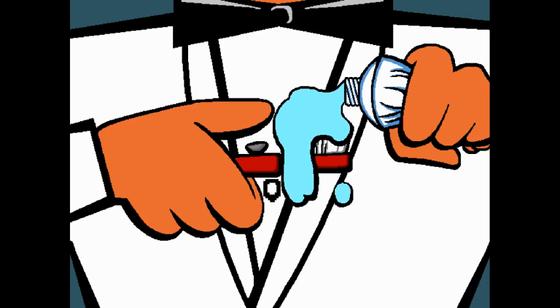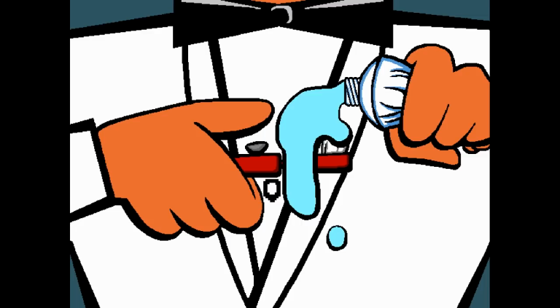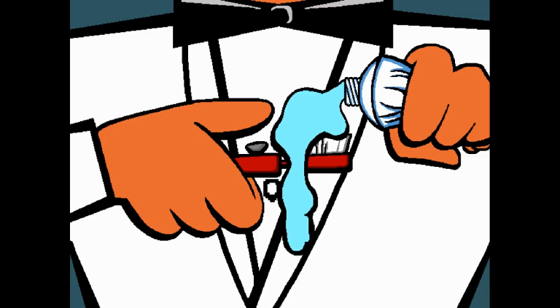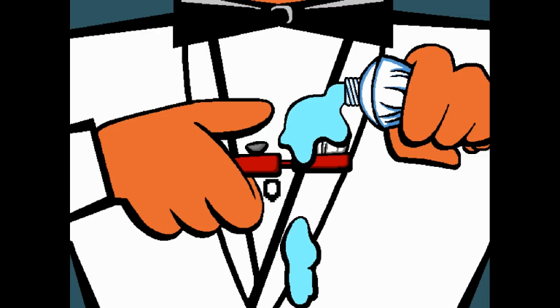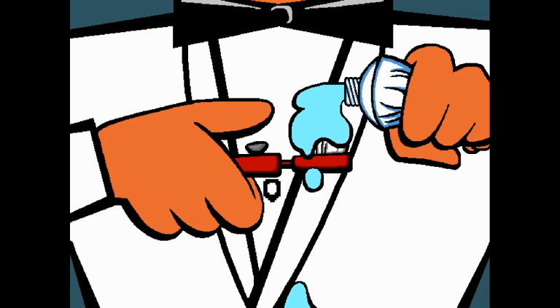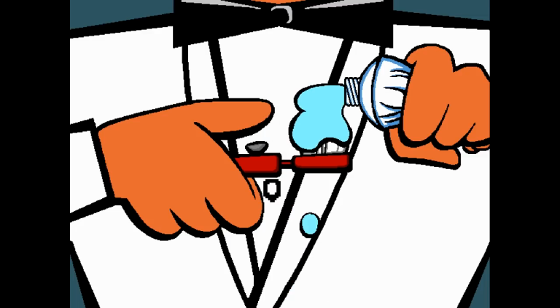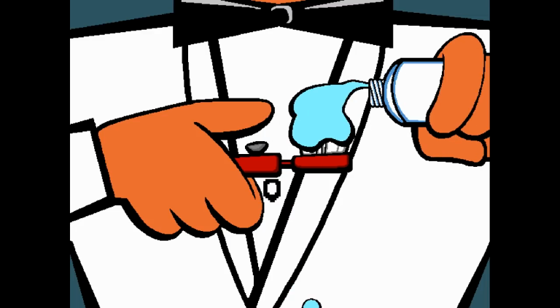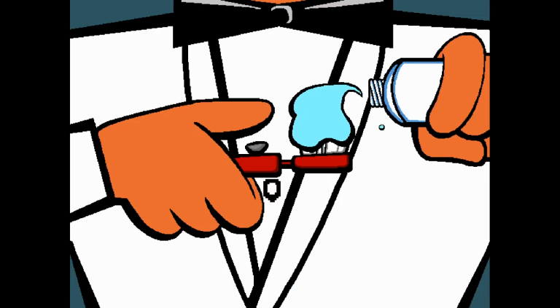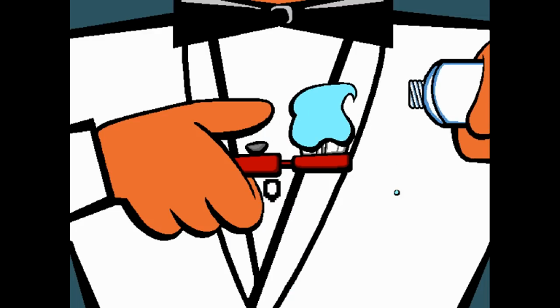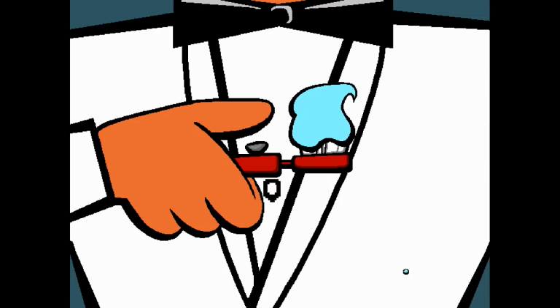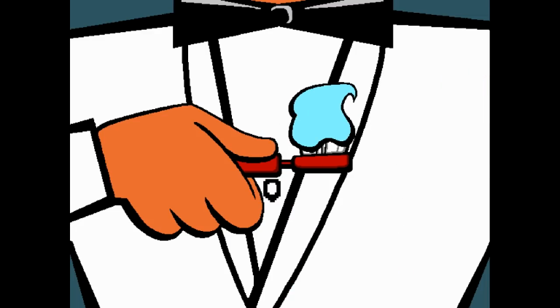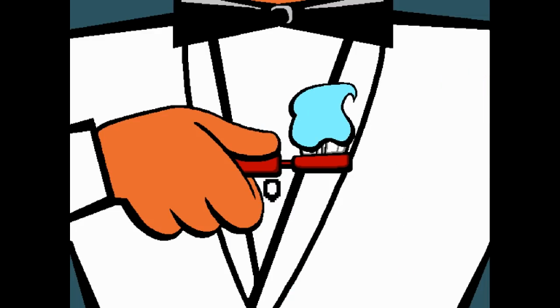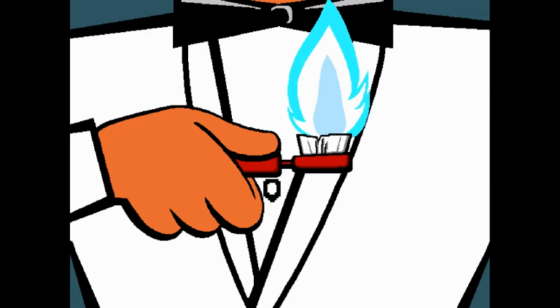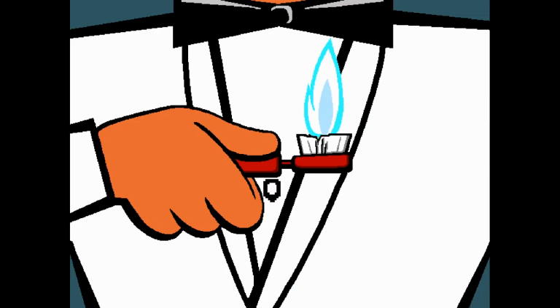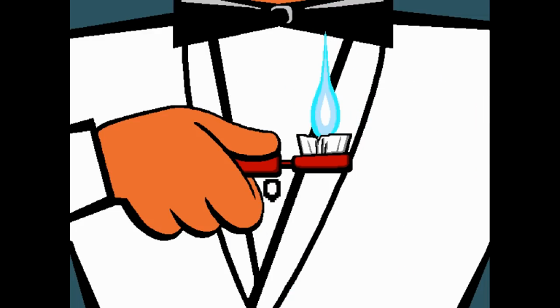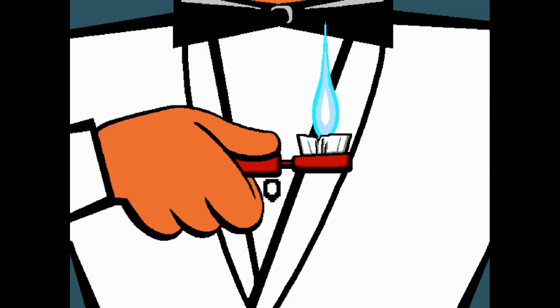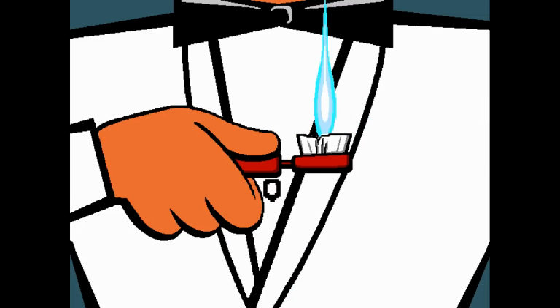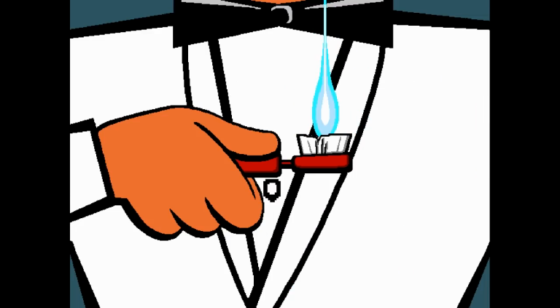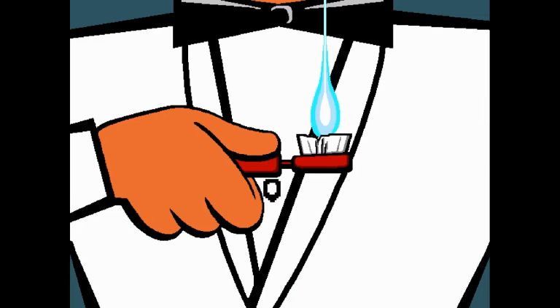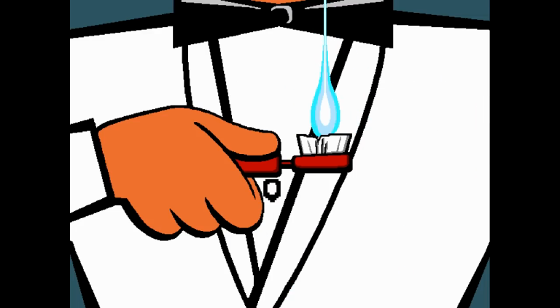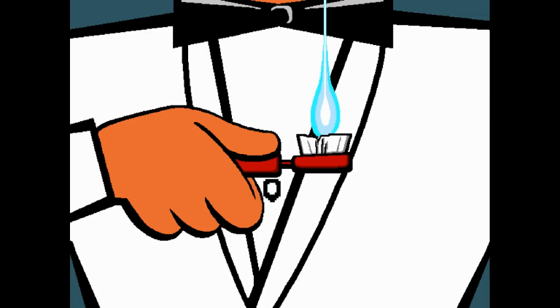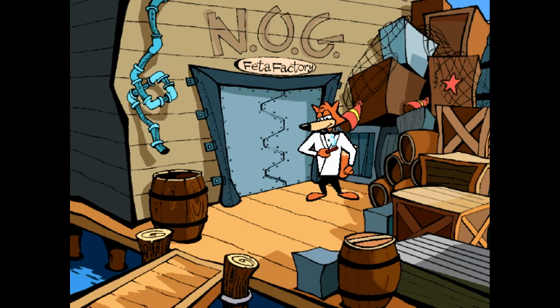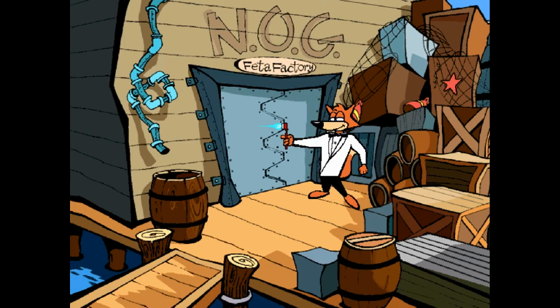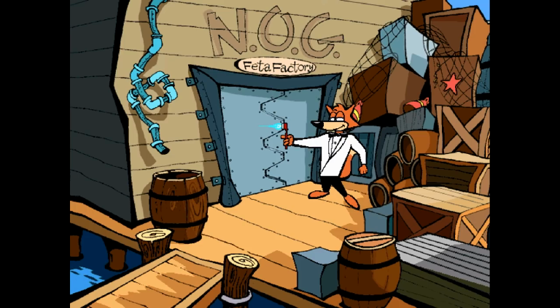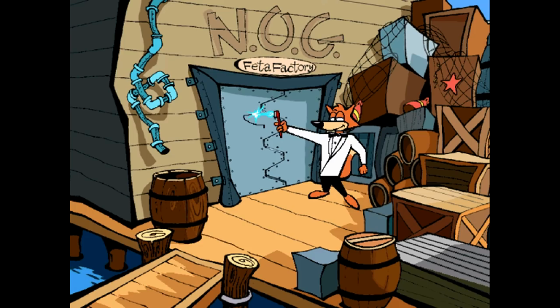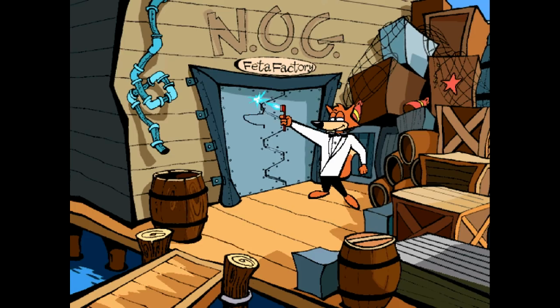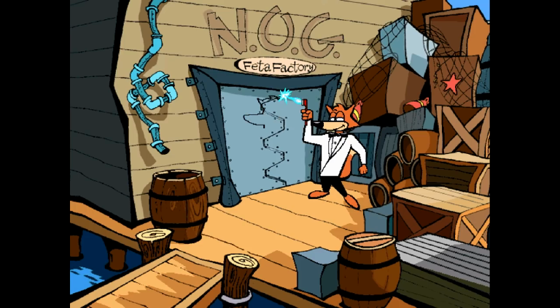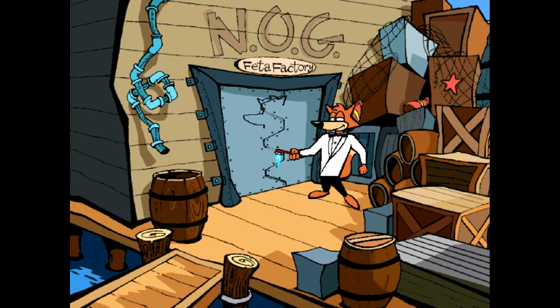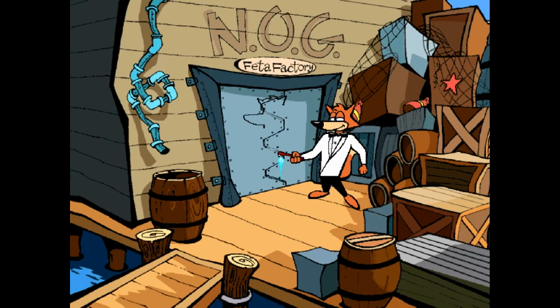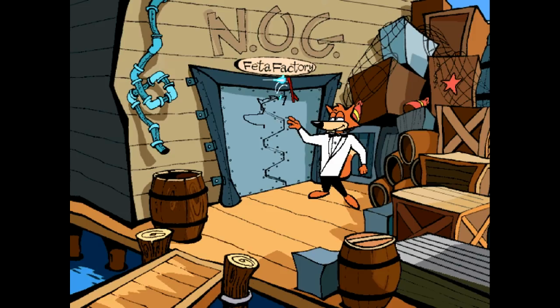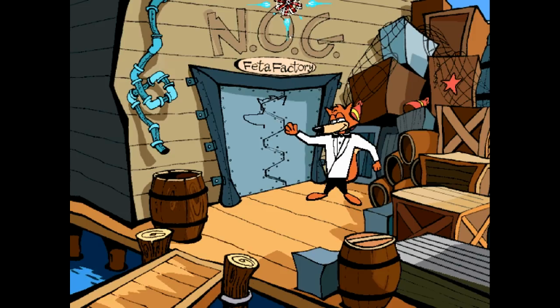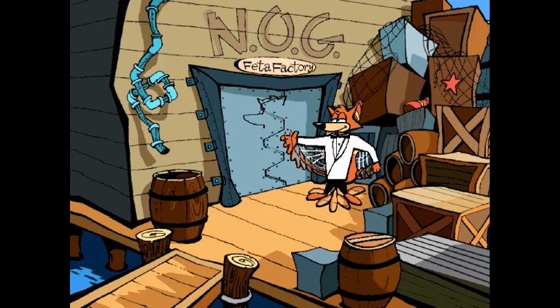All in all, Spy Fox isn't my cup of tea, but at the right place and time in my life, I think we might have meshed a little better.